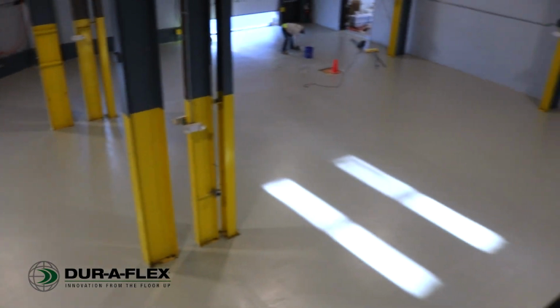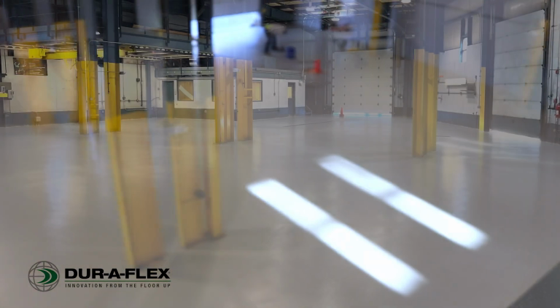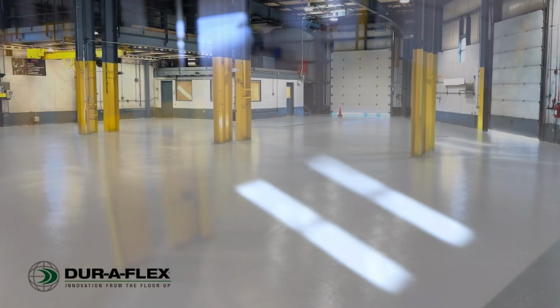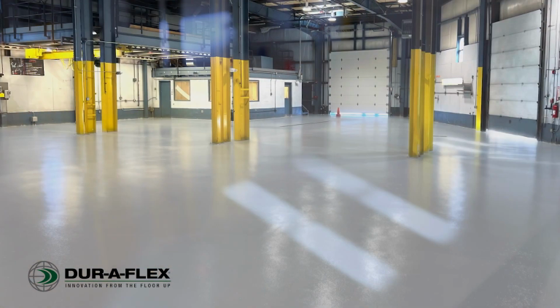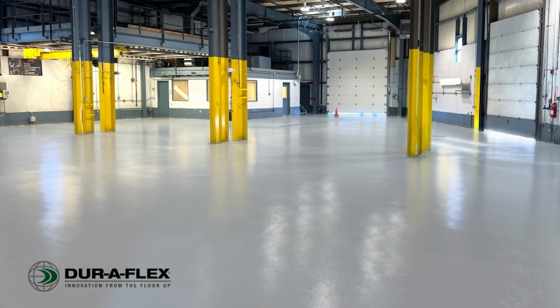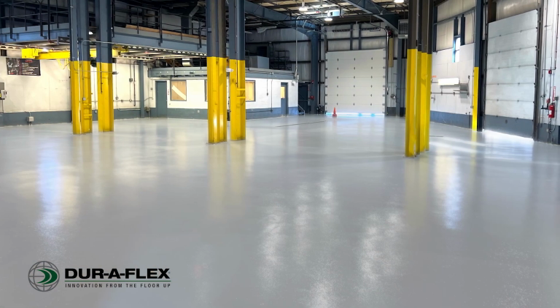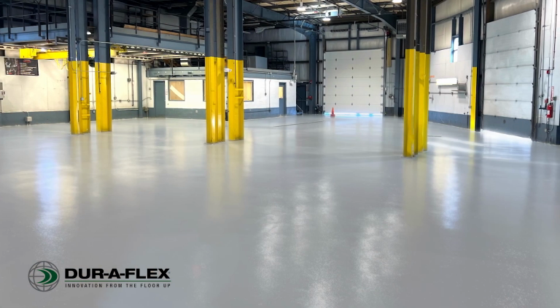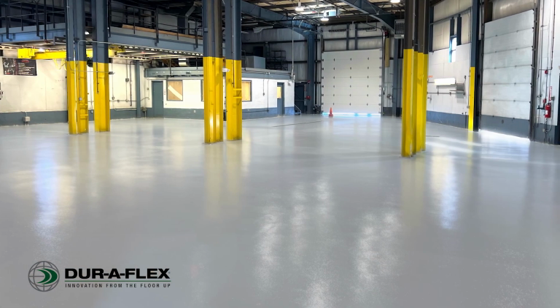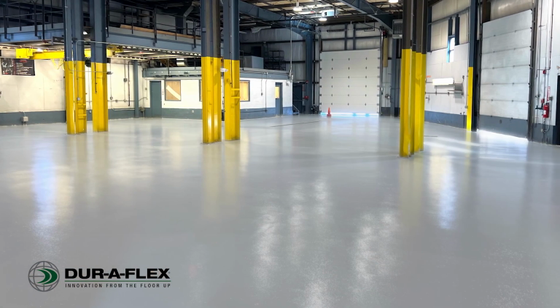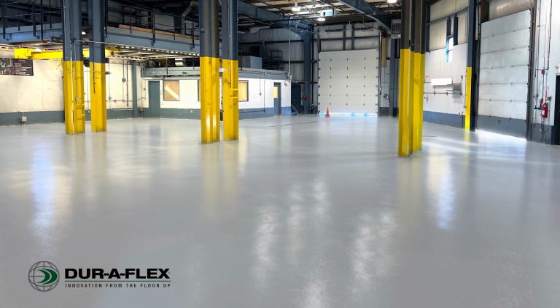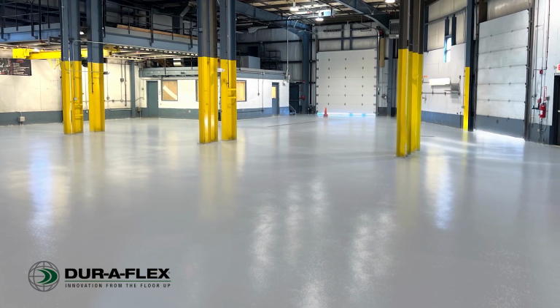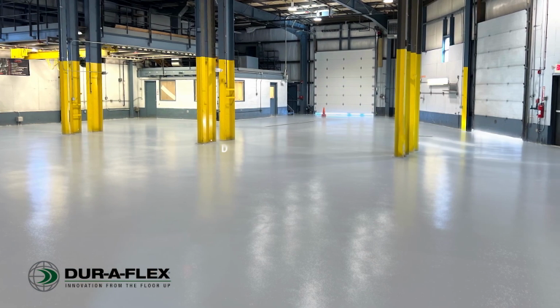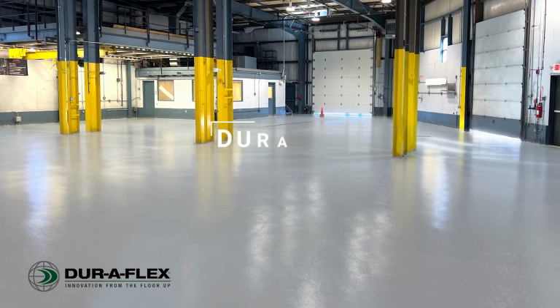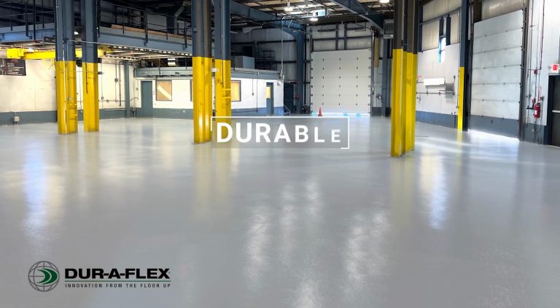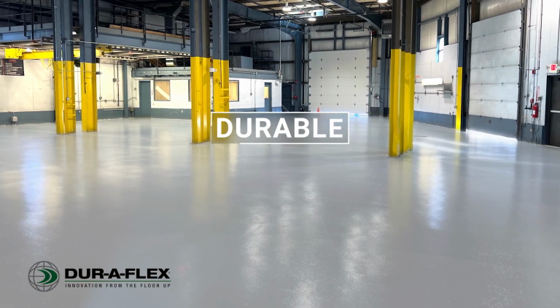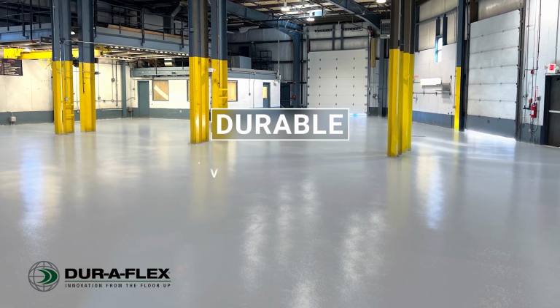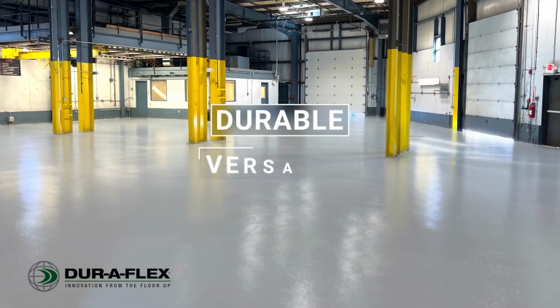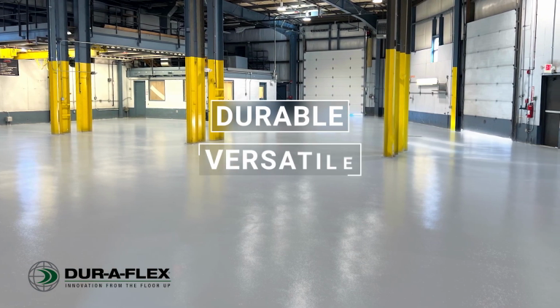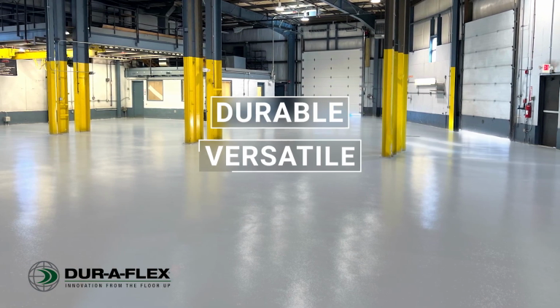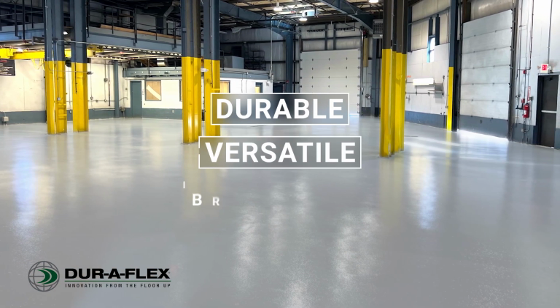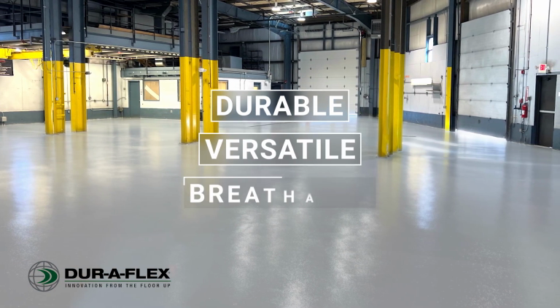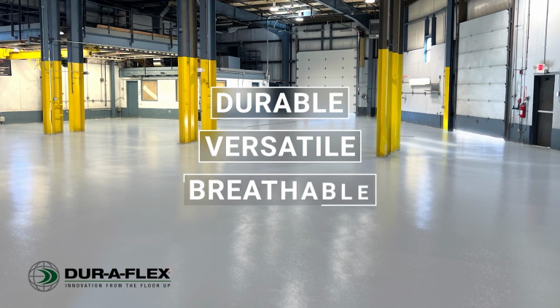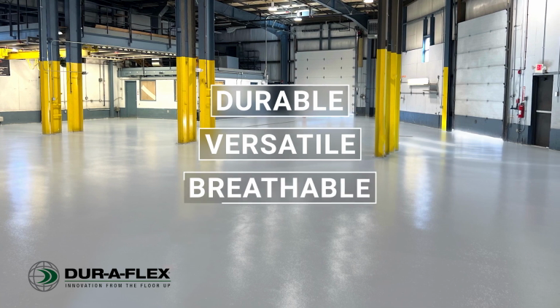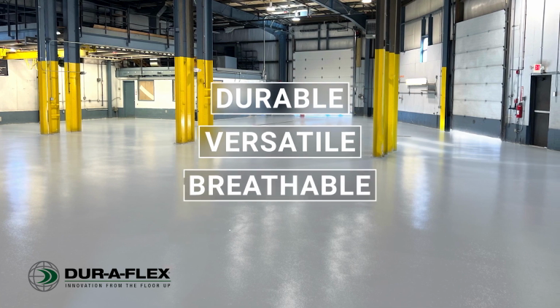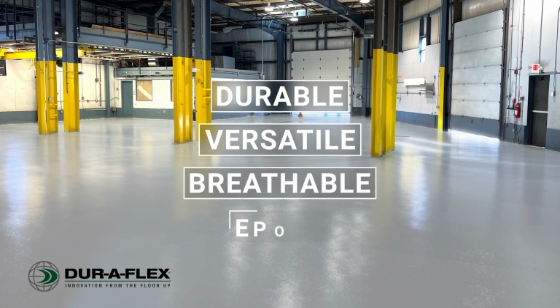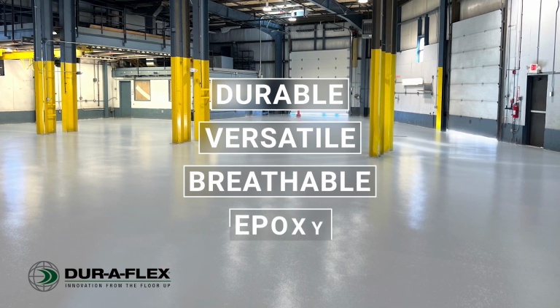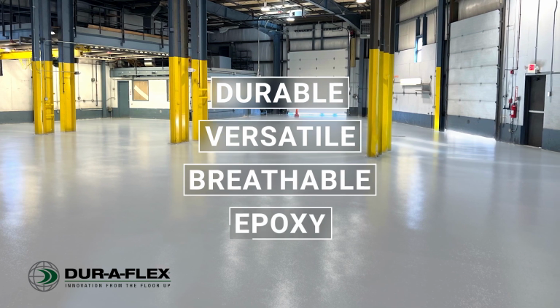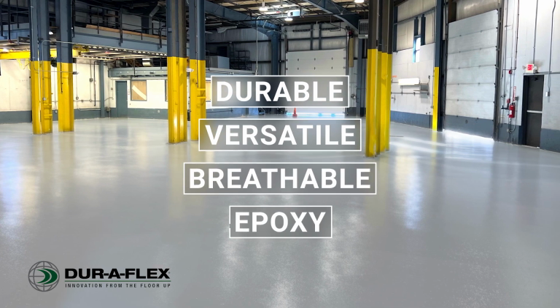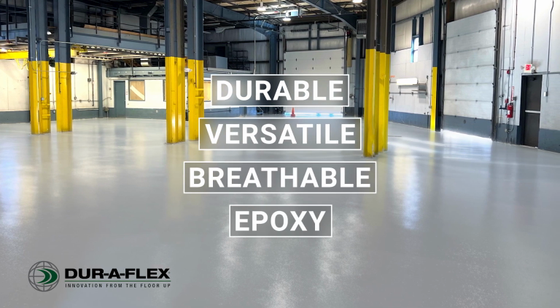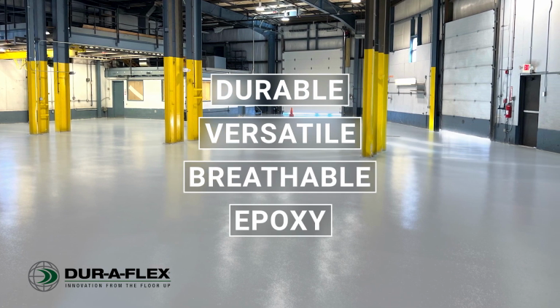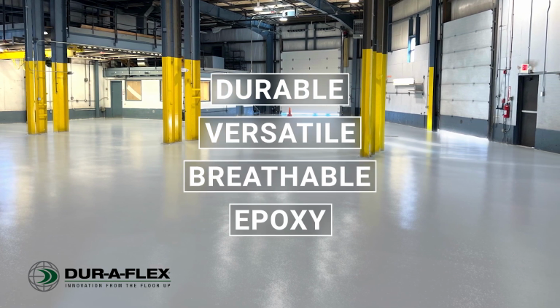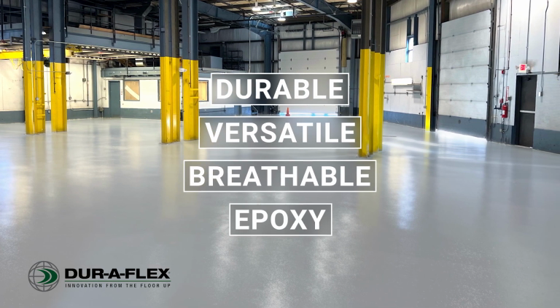DuraFlex Venti — the new durable, versatile, breathable epoxy for concrete floors.